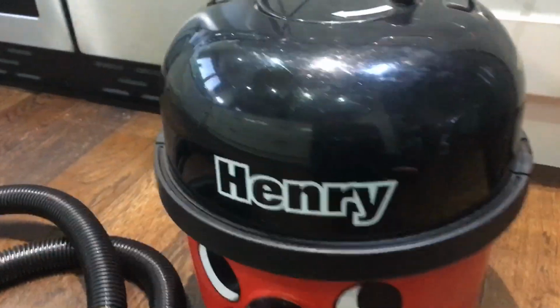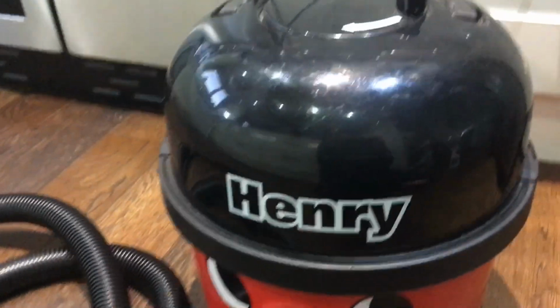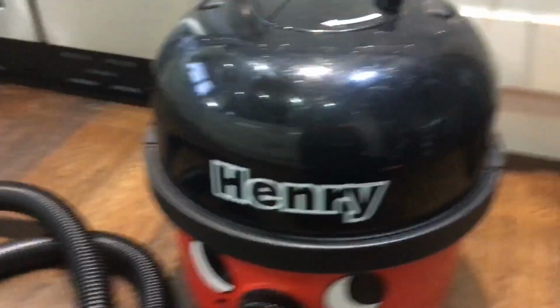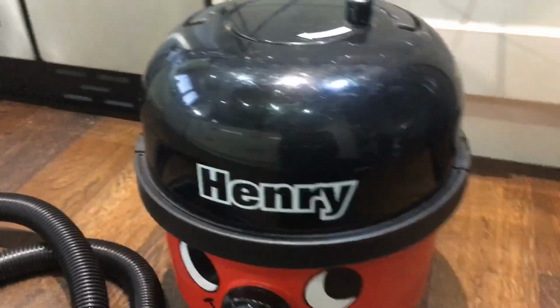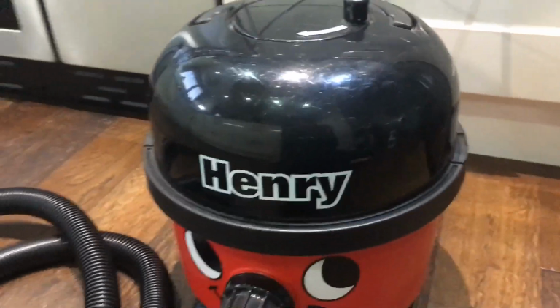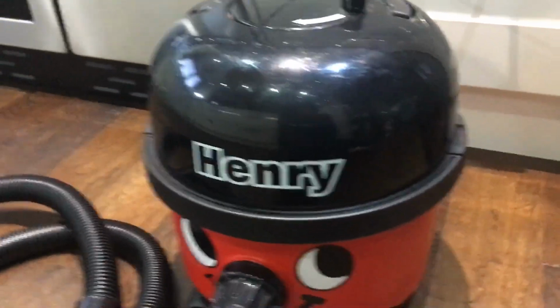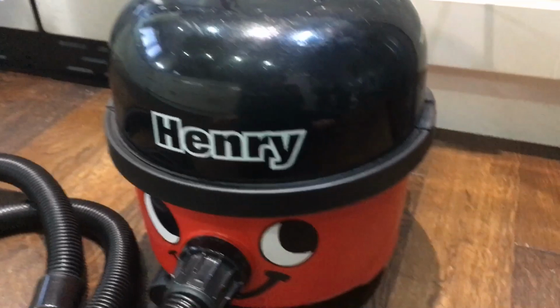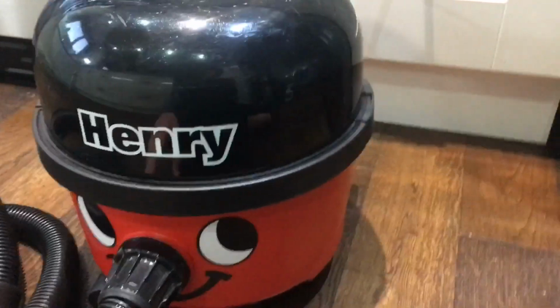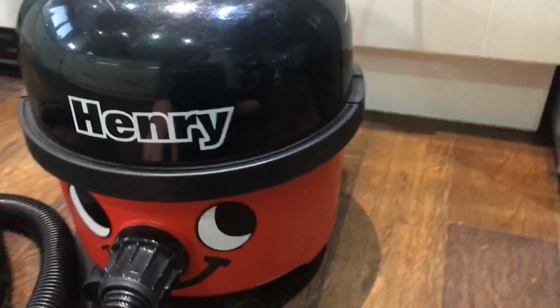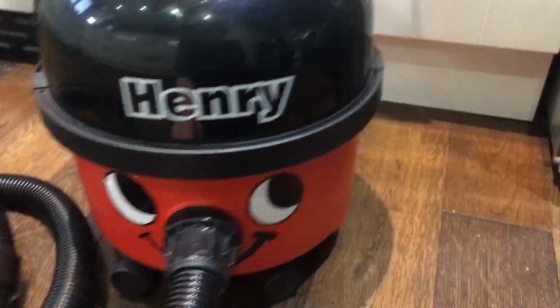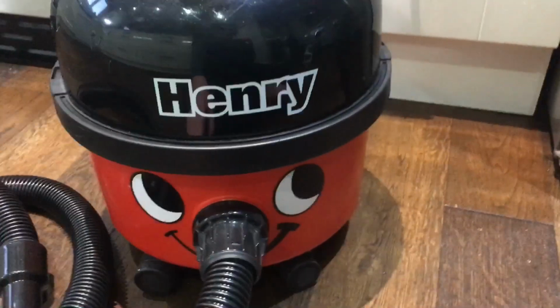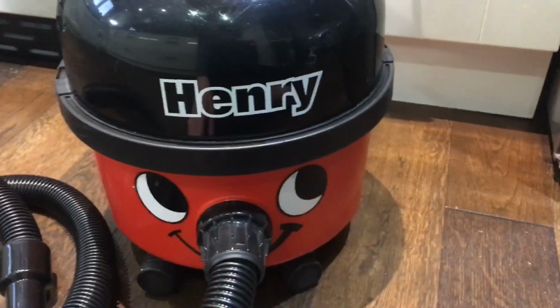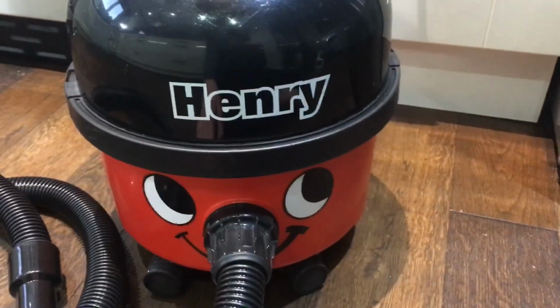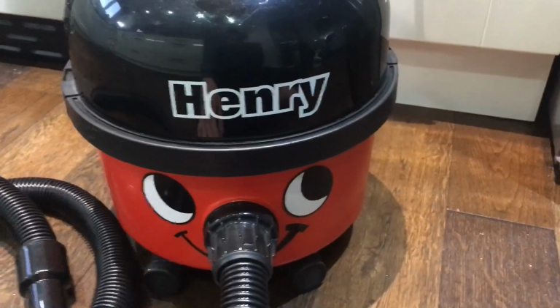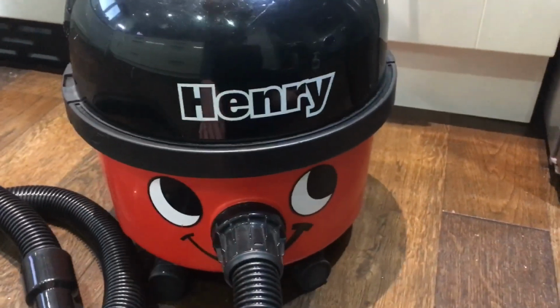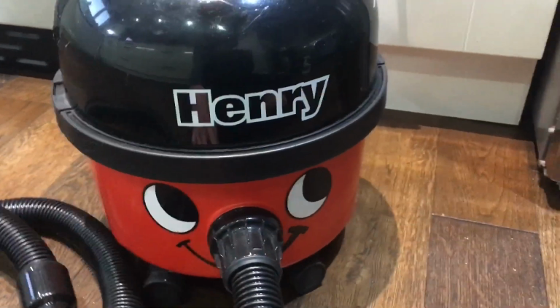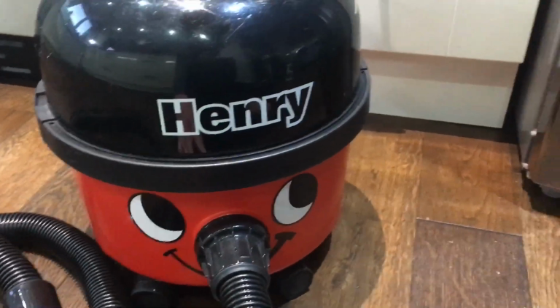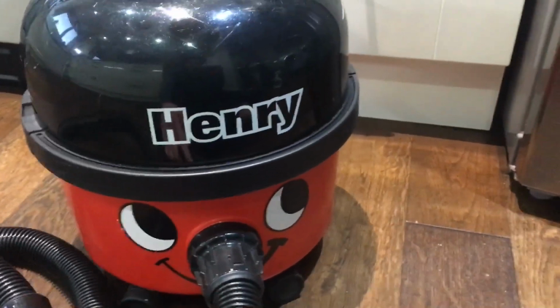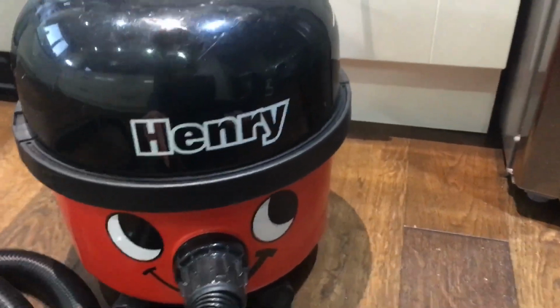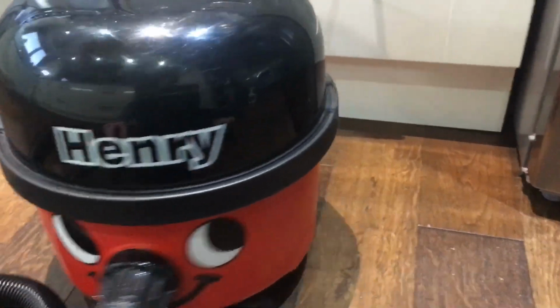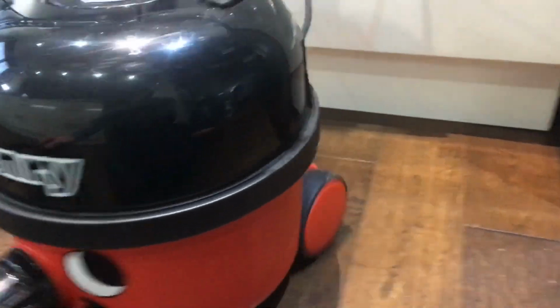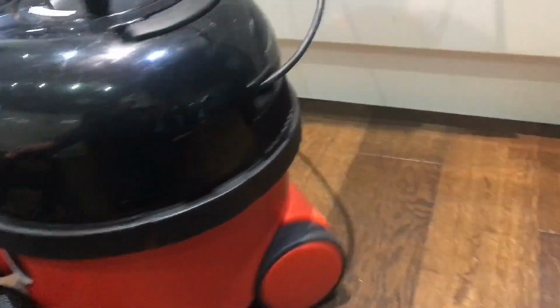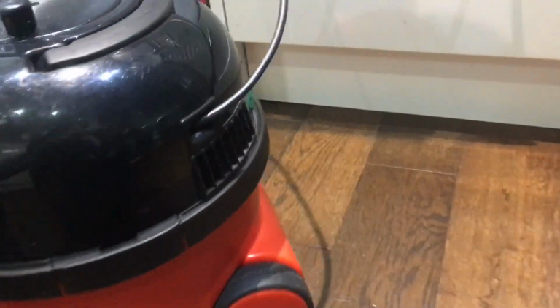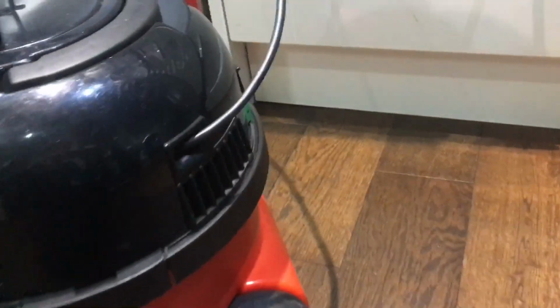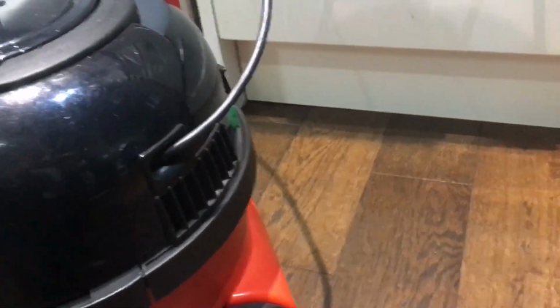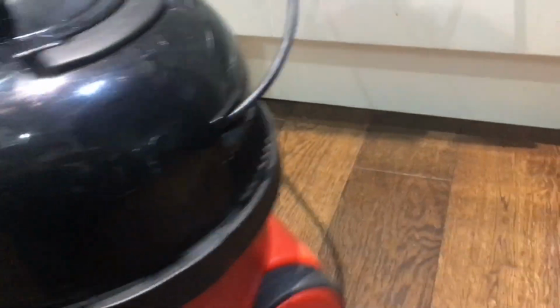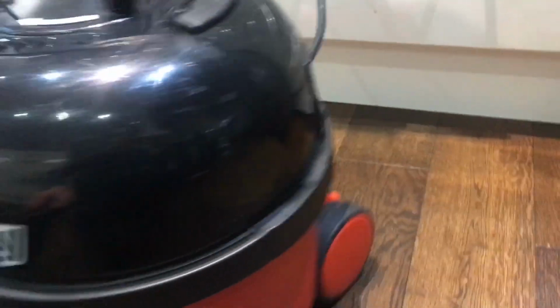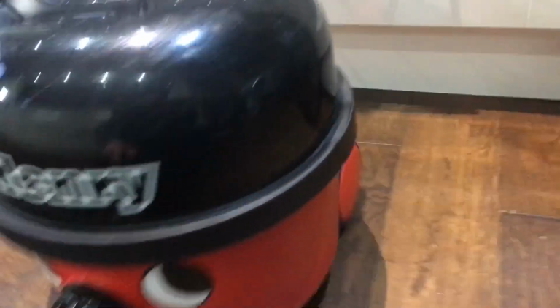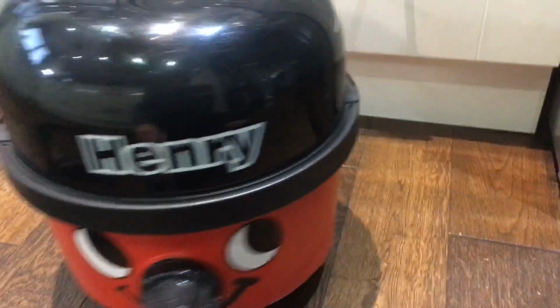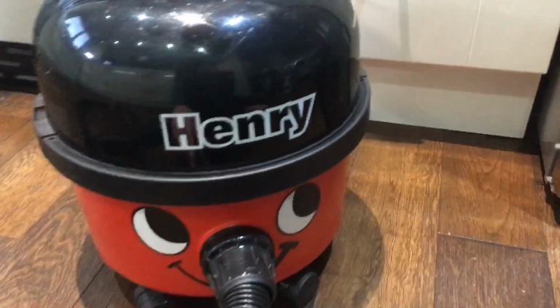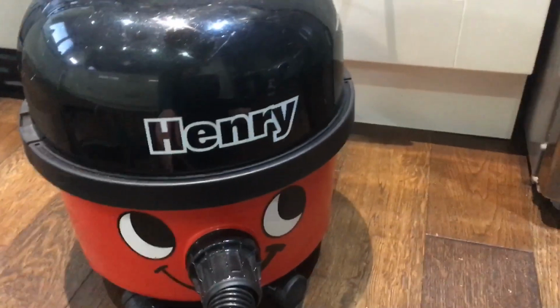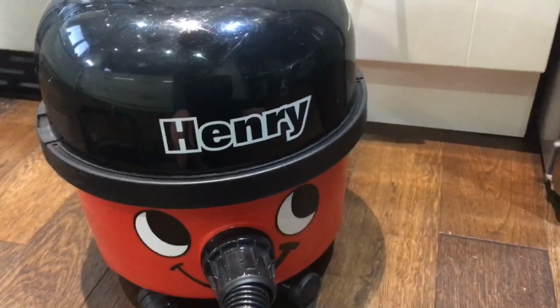This is a really rather nice push button Henry. Dual speed. Not mine.